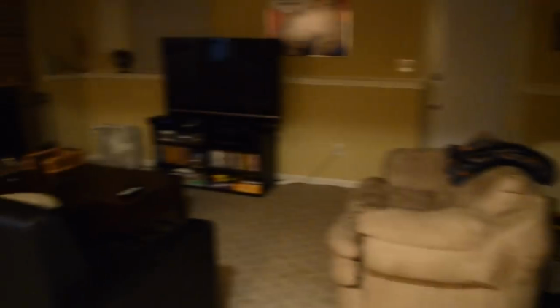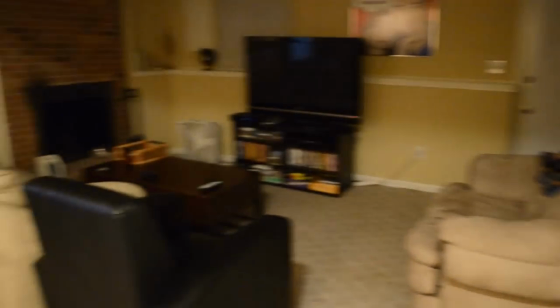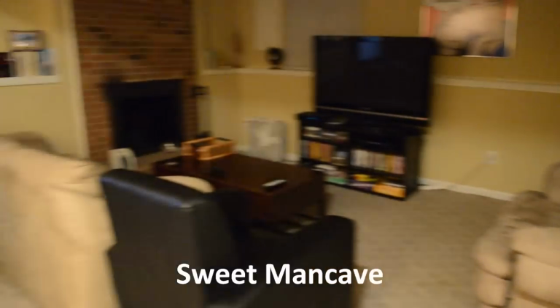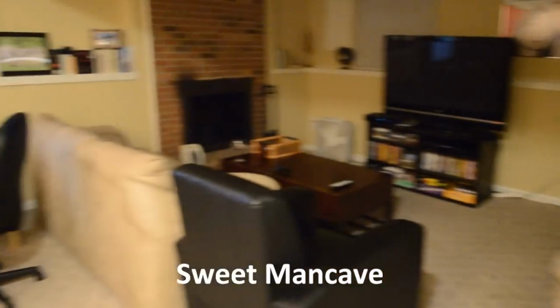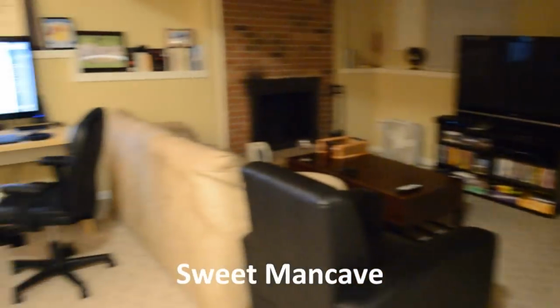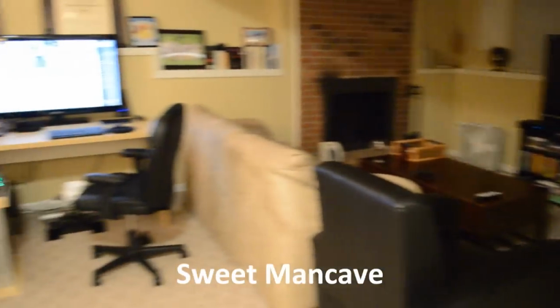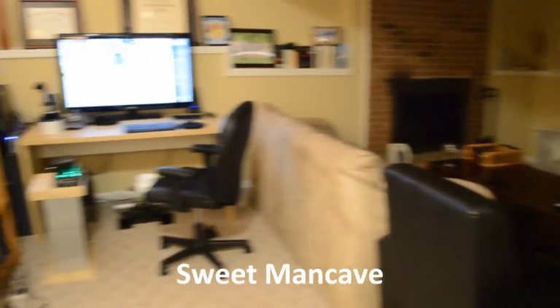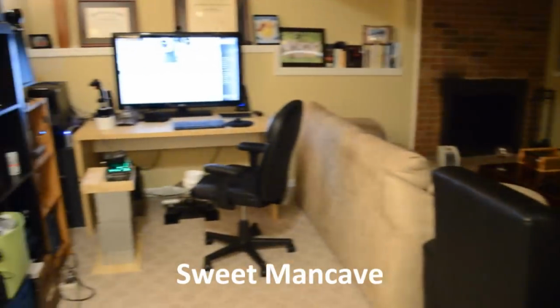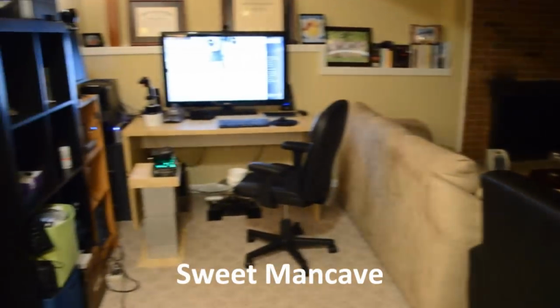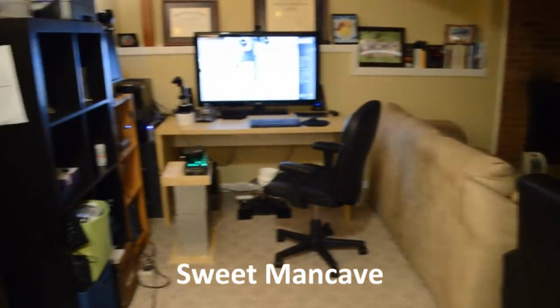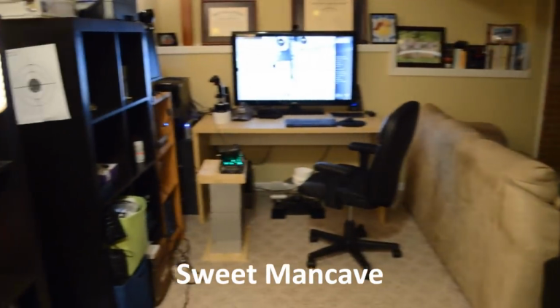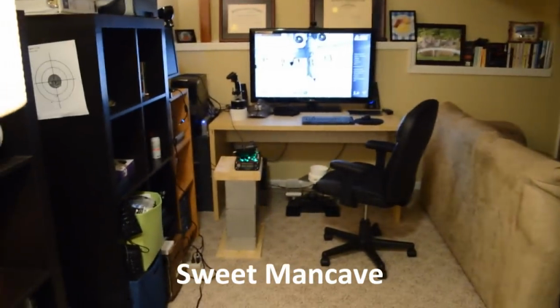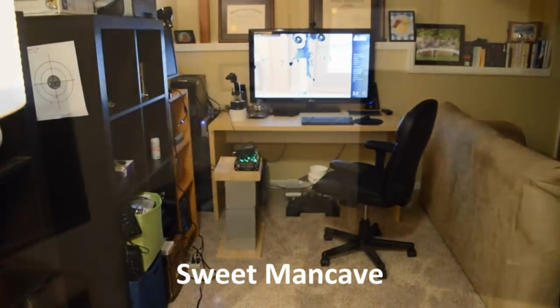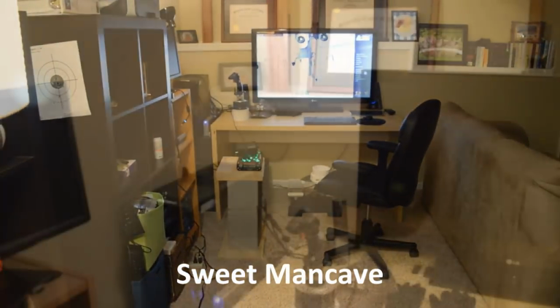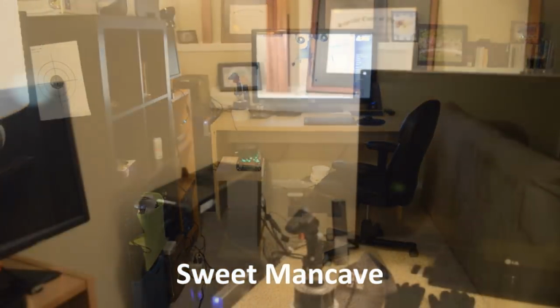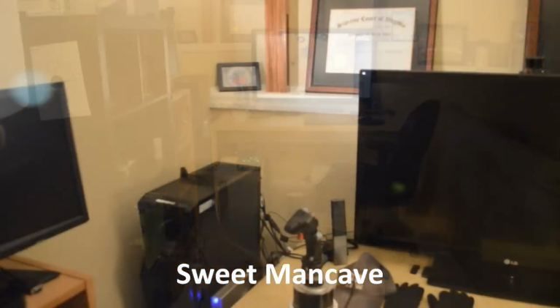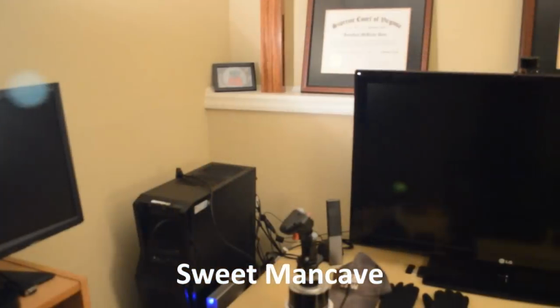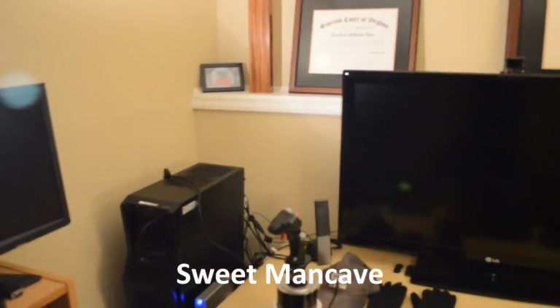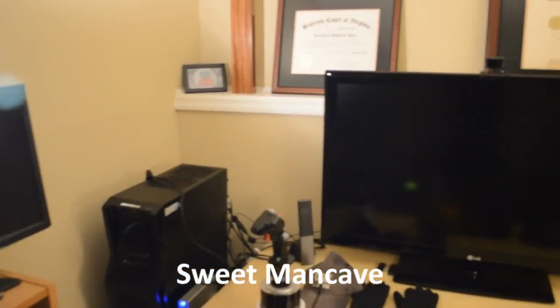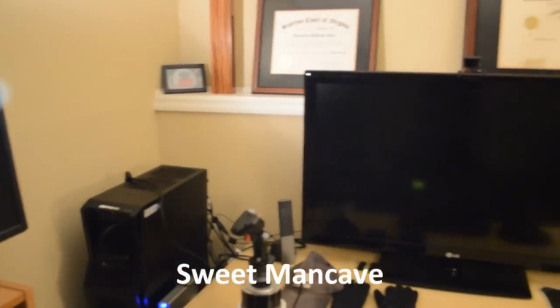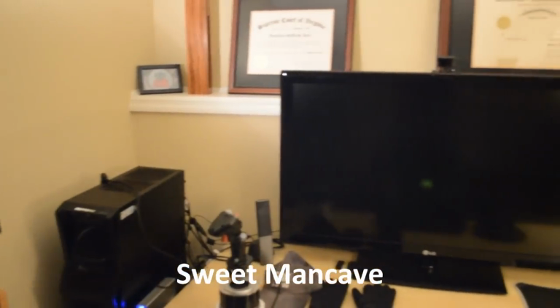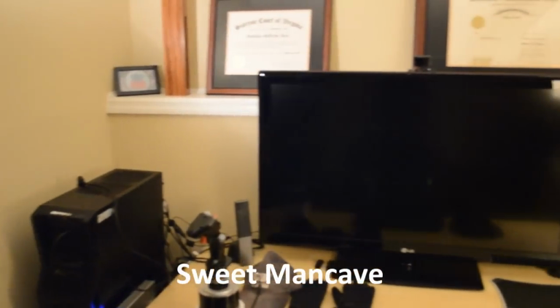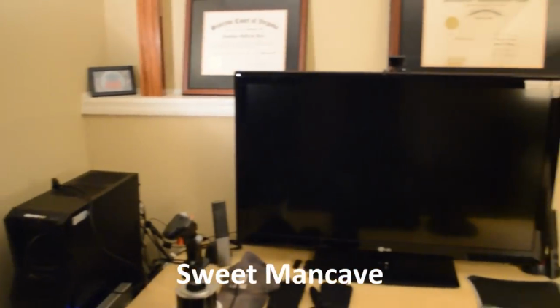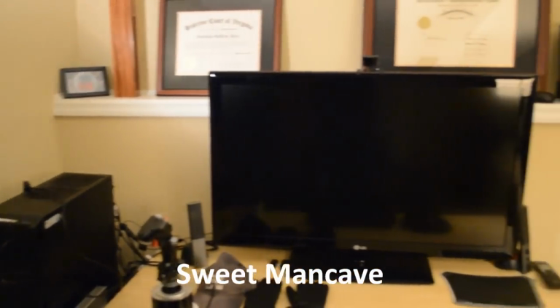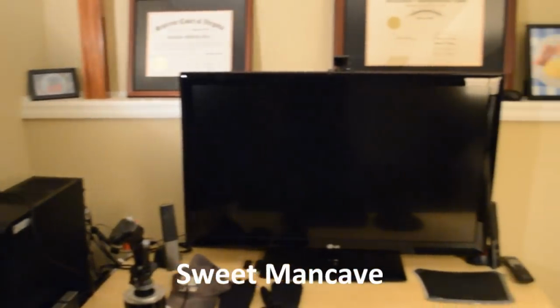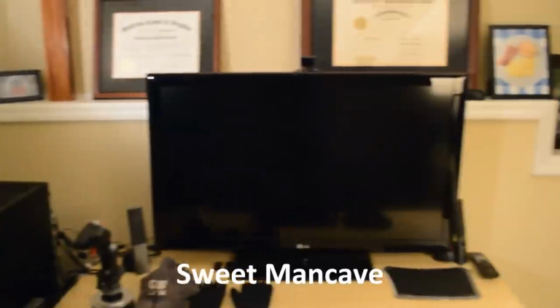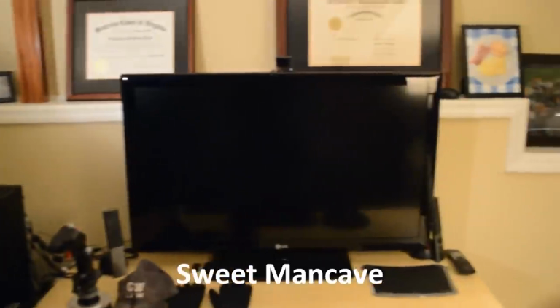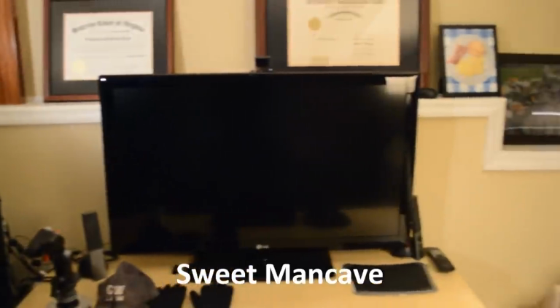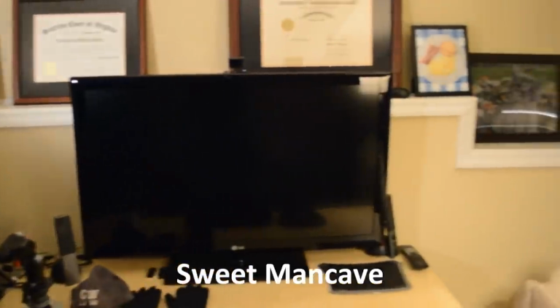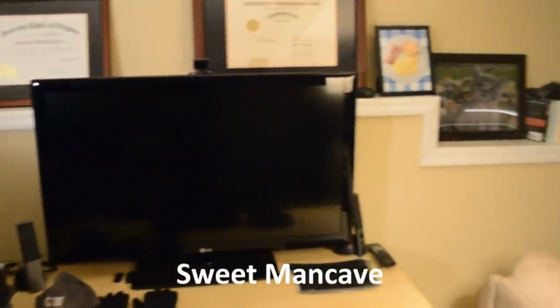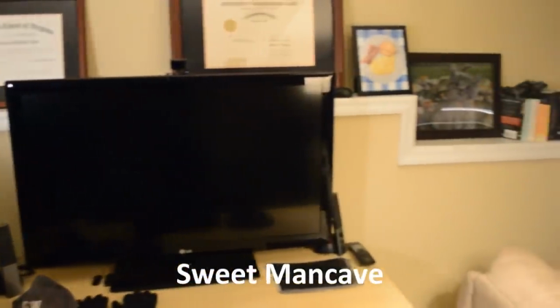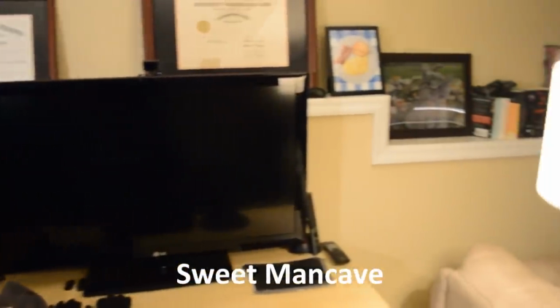Make some space in your man cave. Set up your computer and monitor, preferably at a large desk.